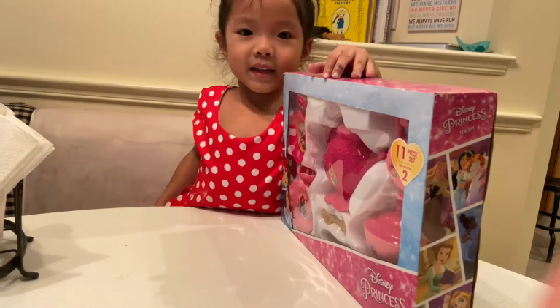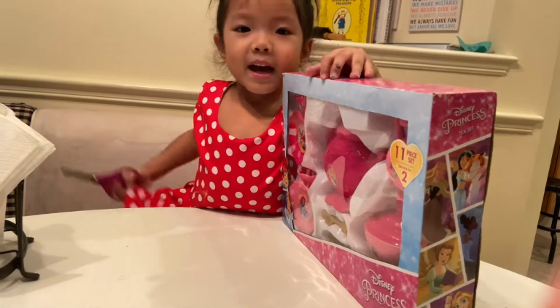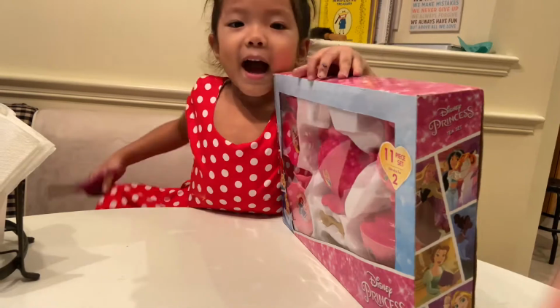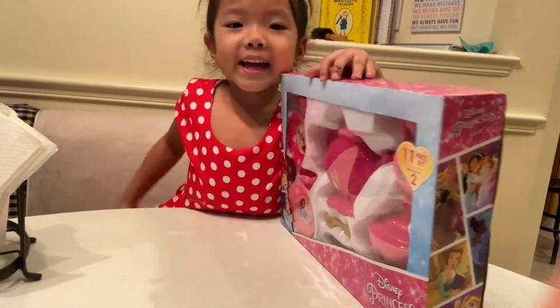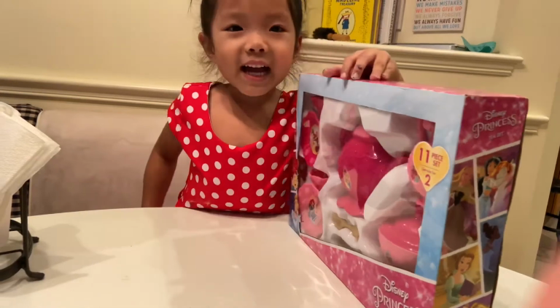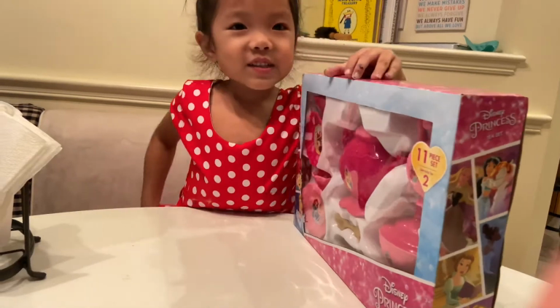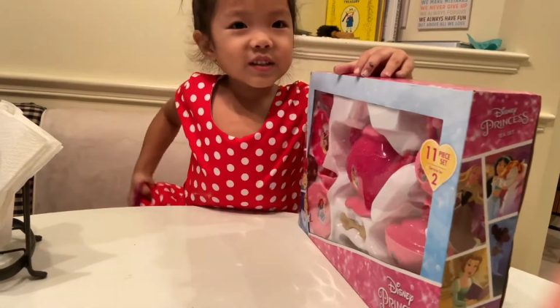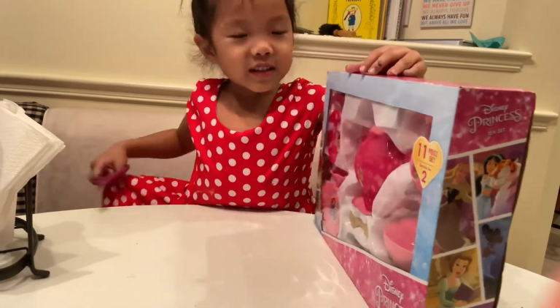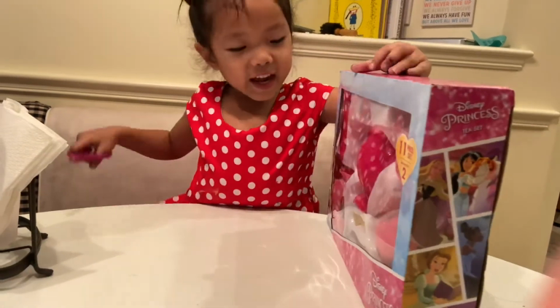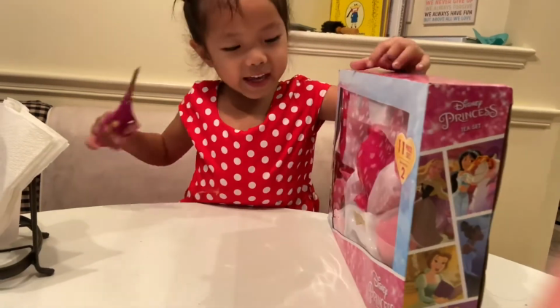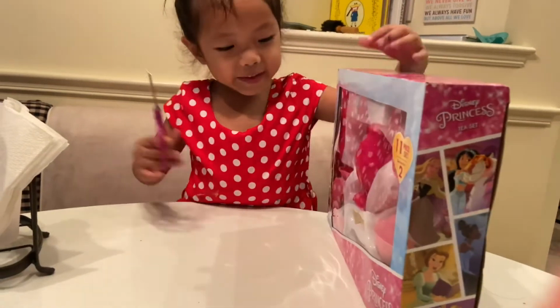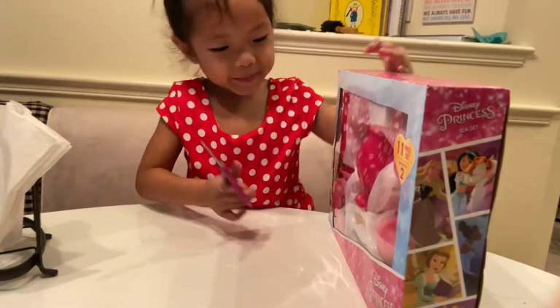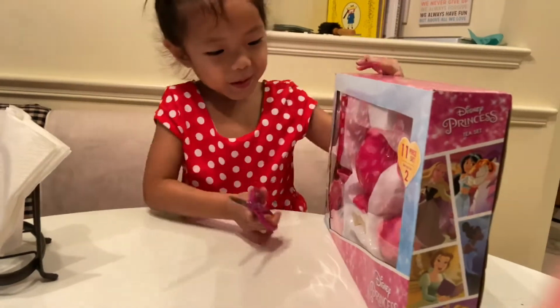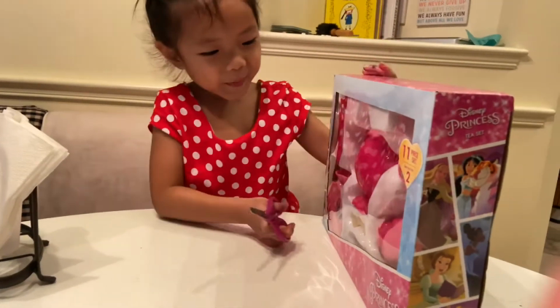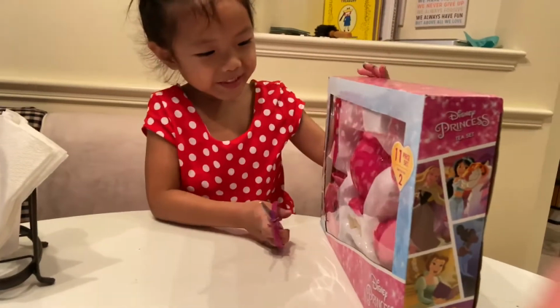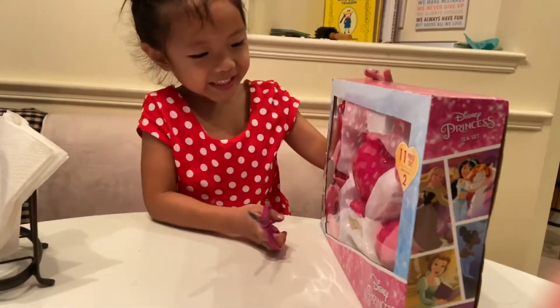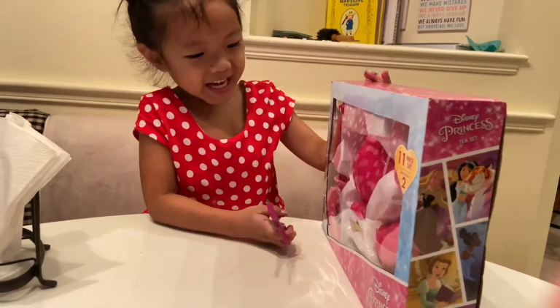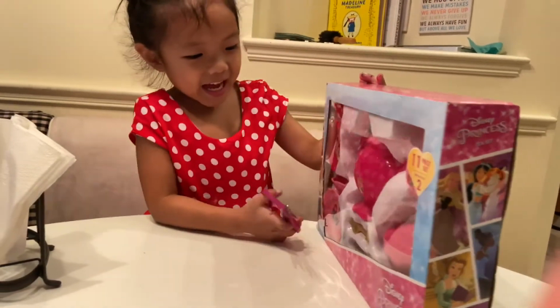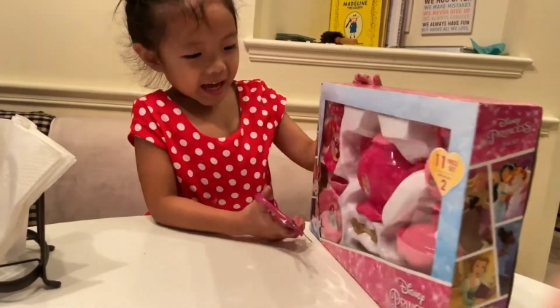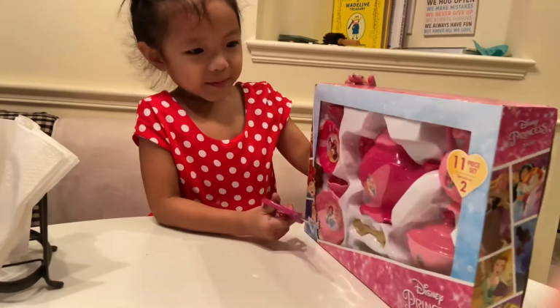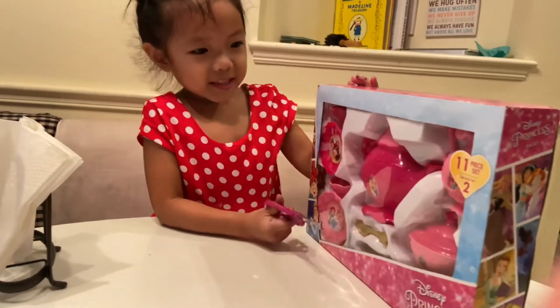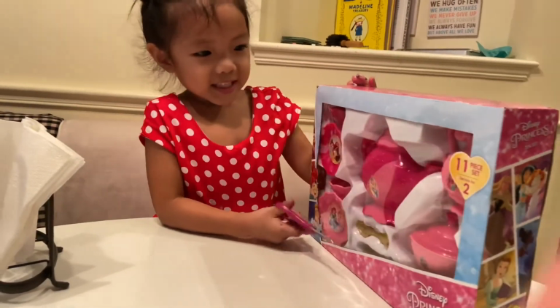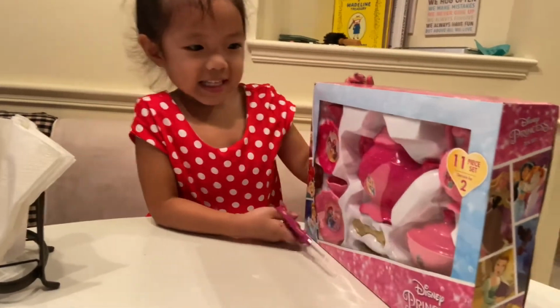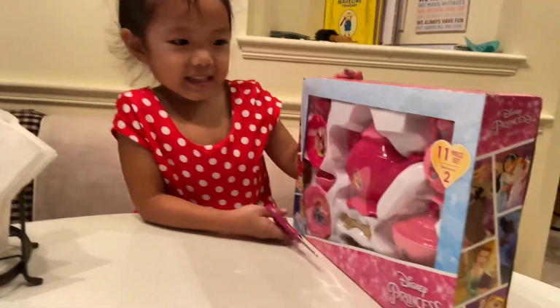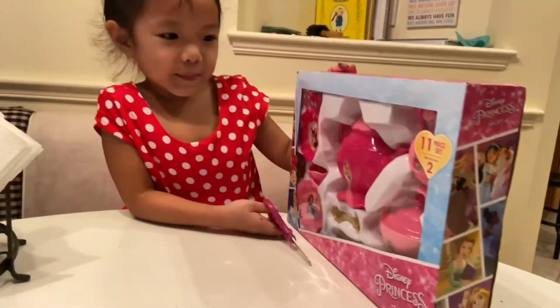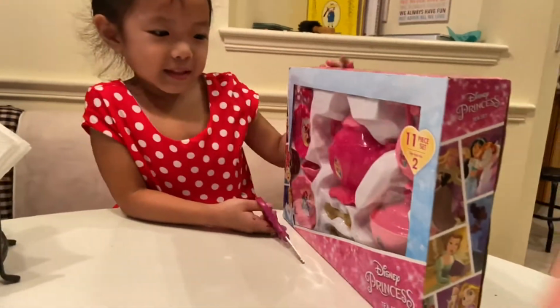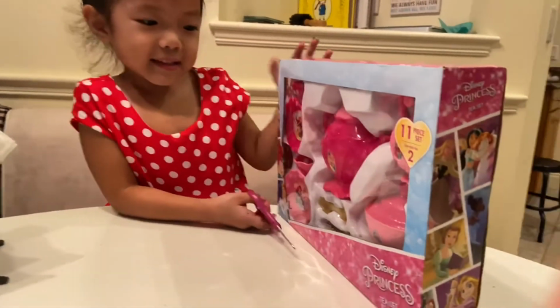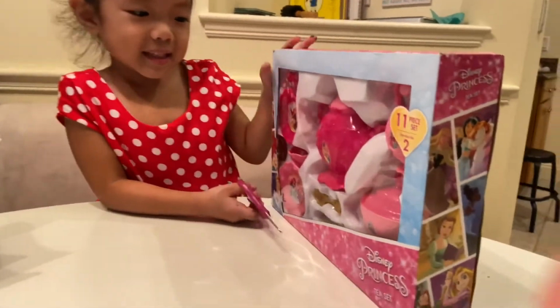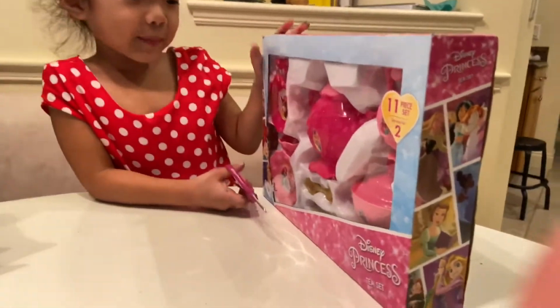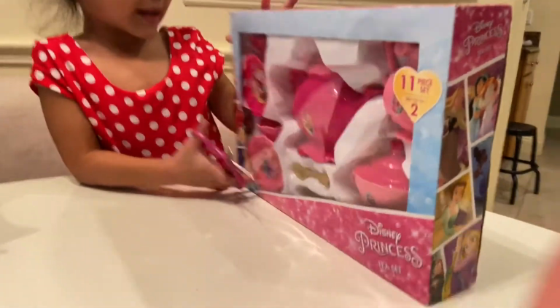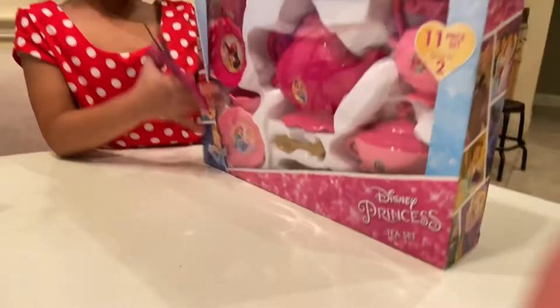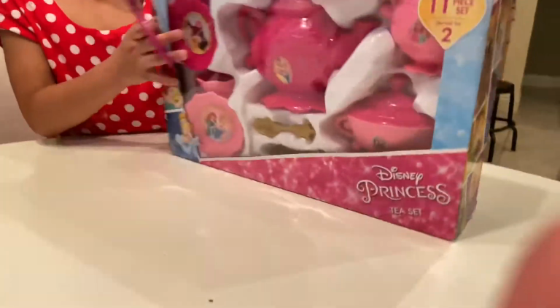Hi guys, so today I'm going to be opening this Disney Princess teapot set.